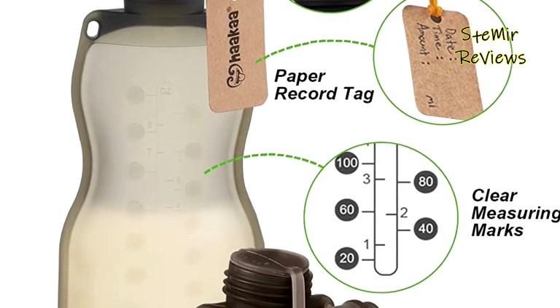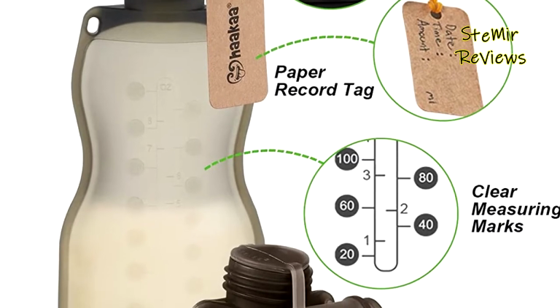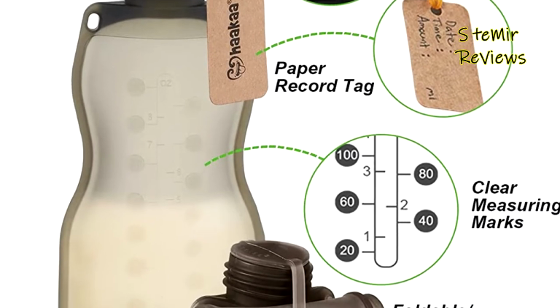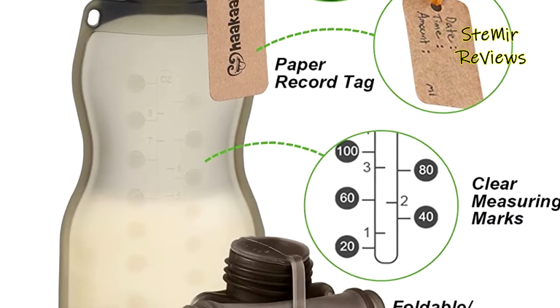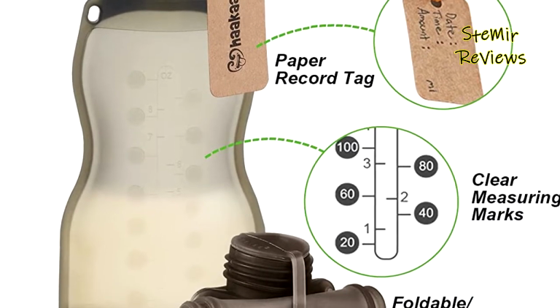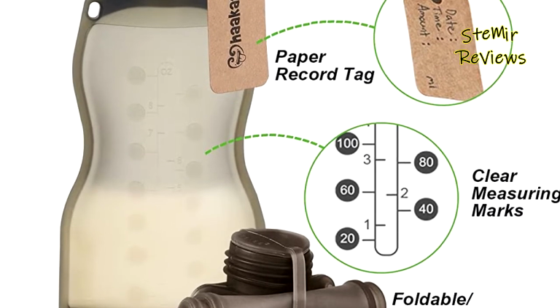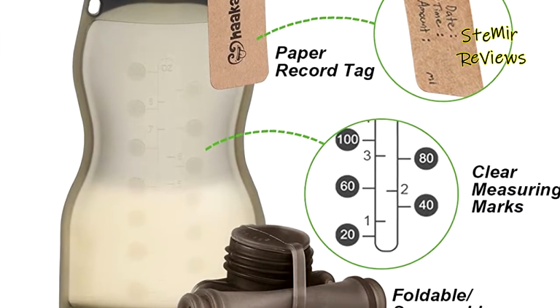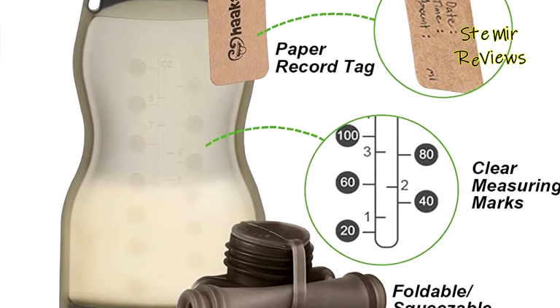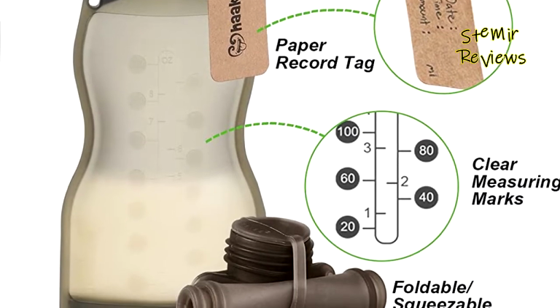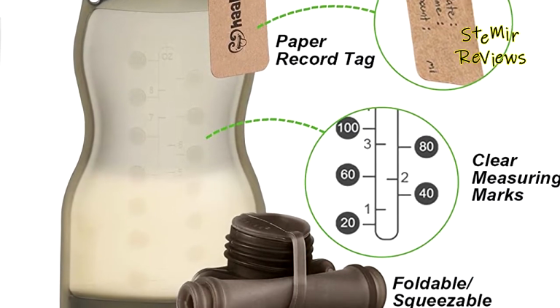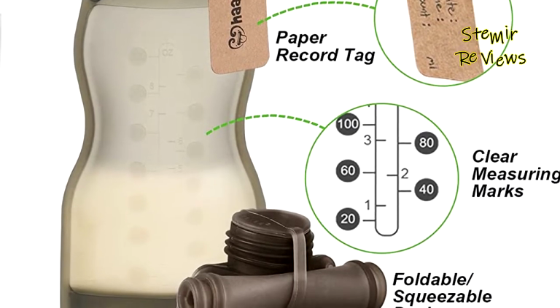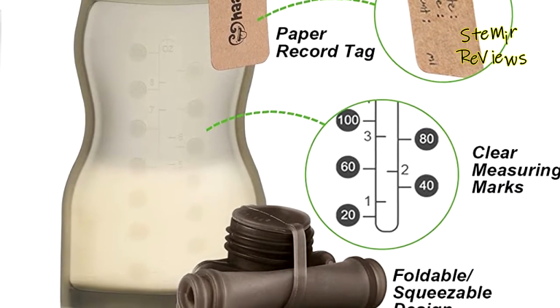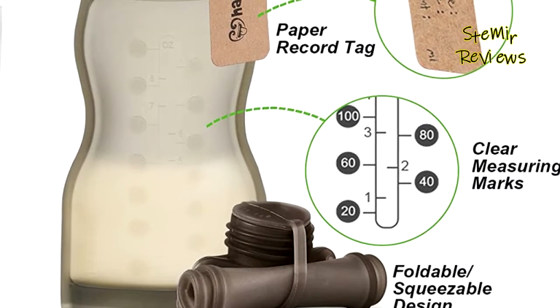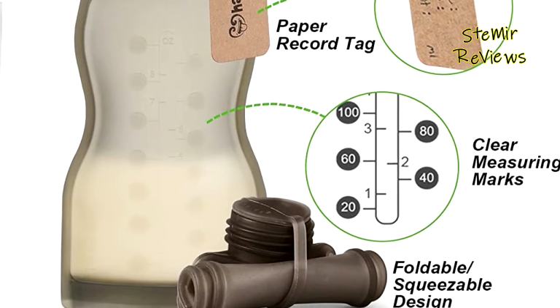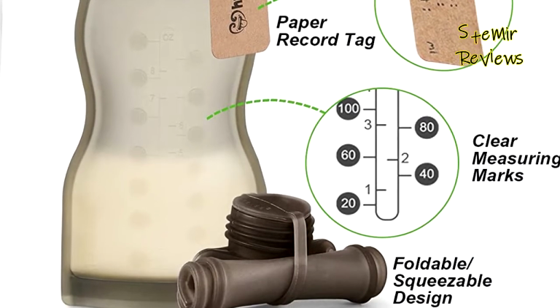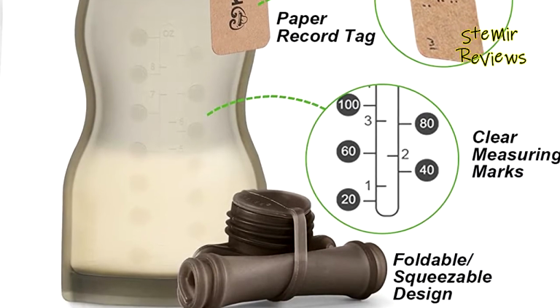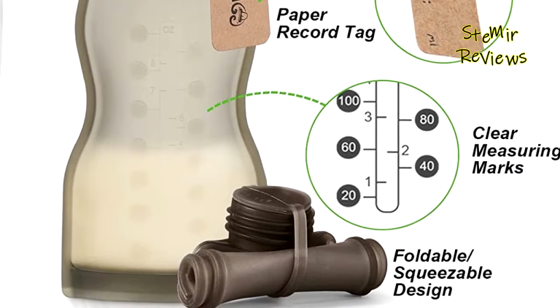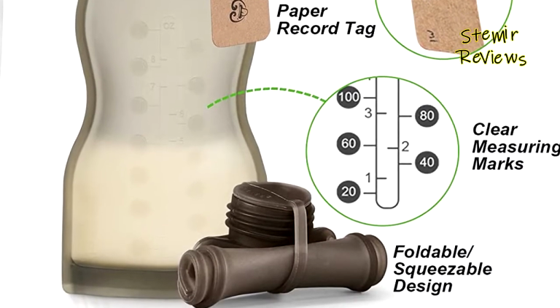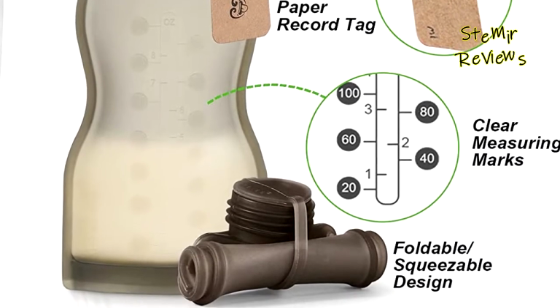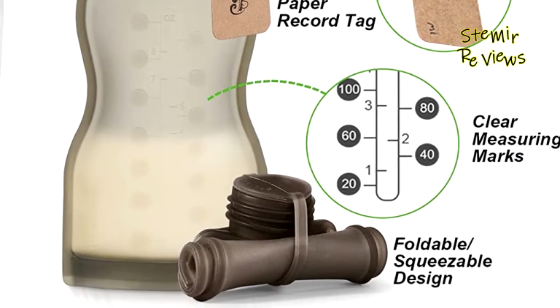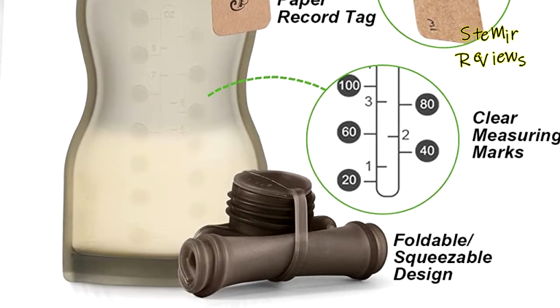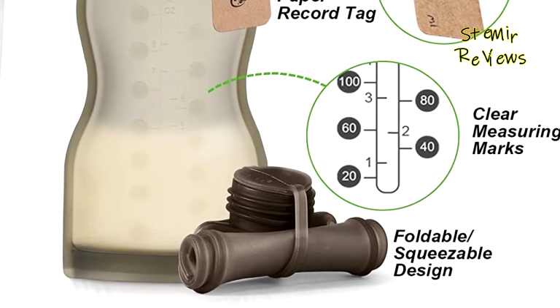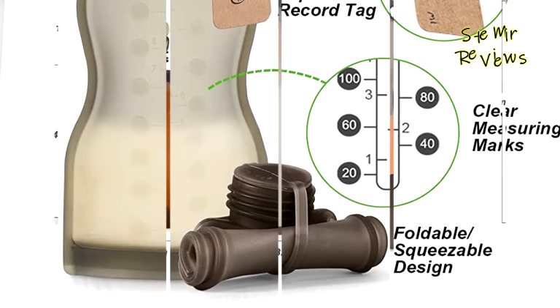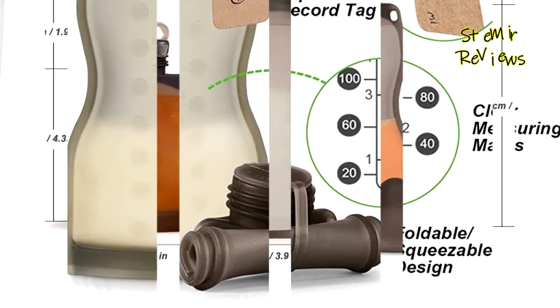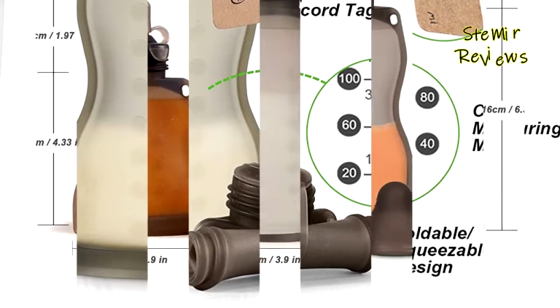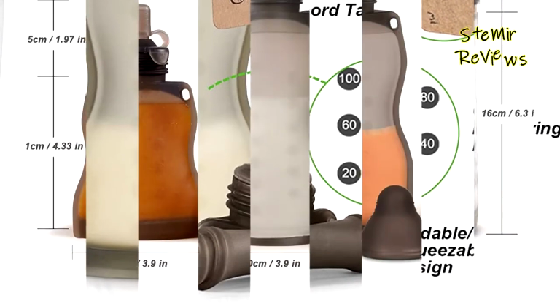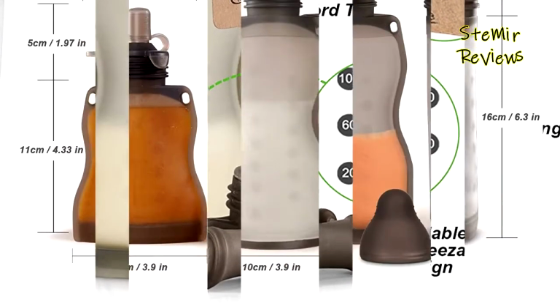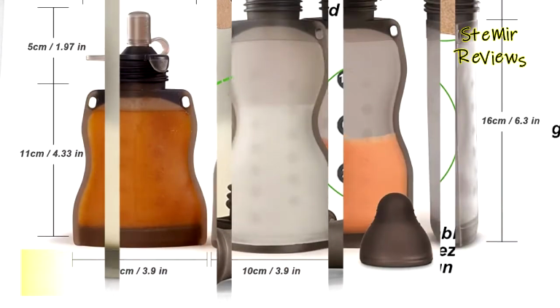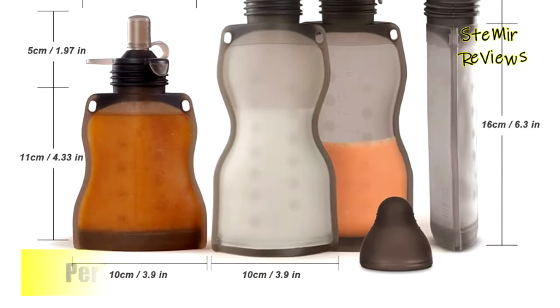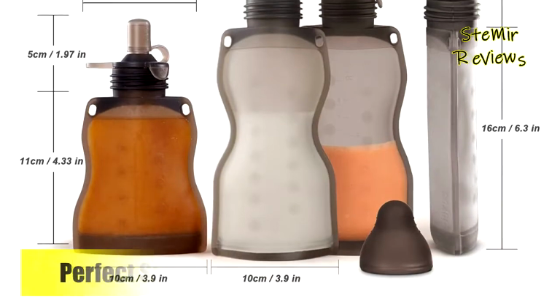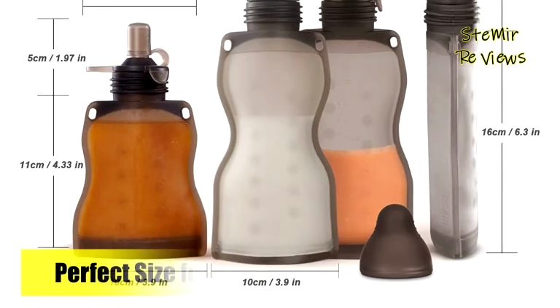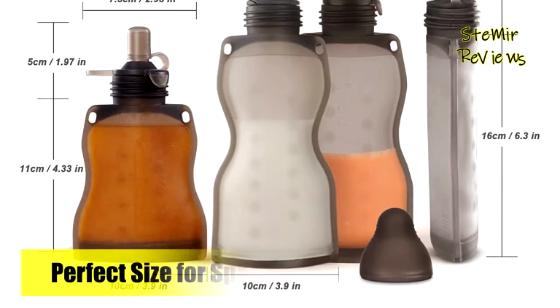When you are ready to use it, place the bag in warm water to heat the milk and prepare it for drinking.